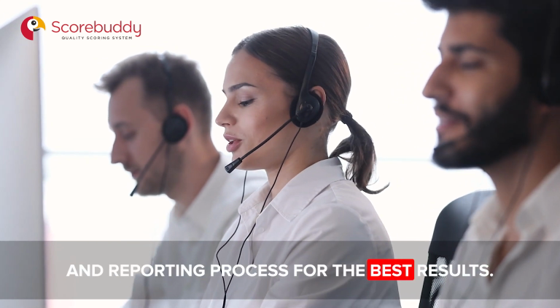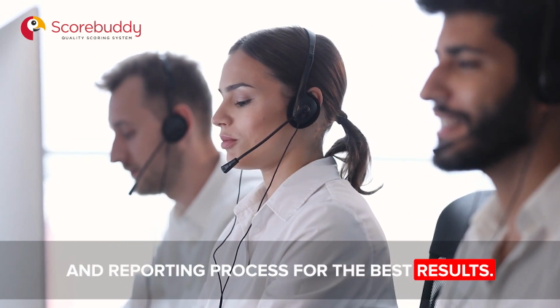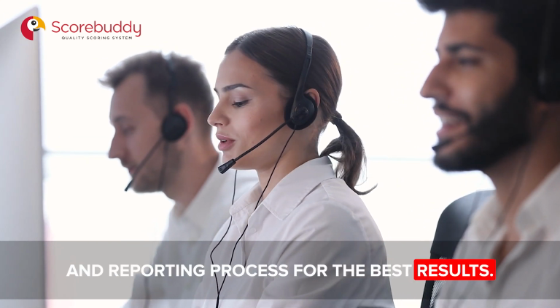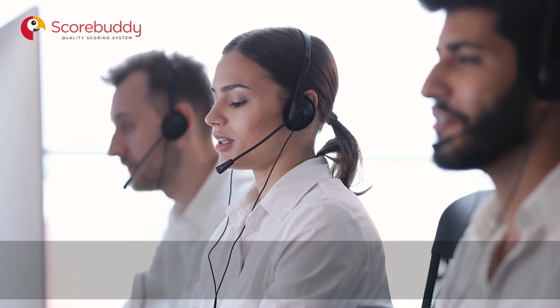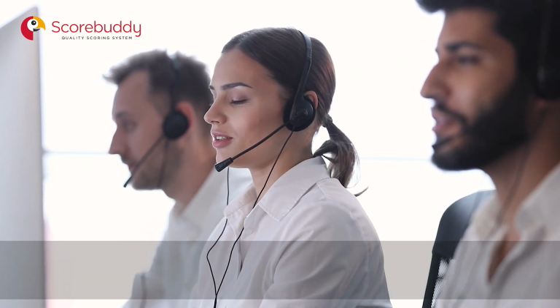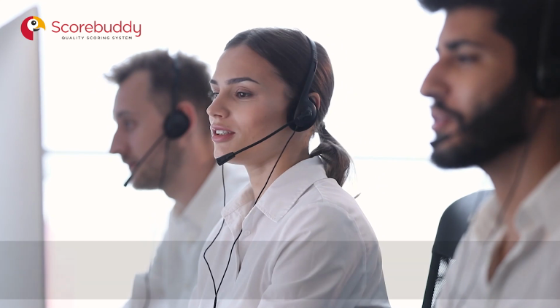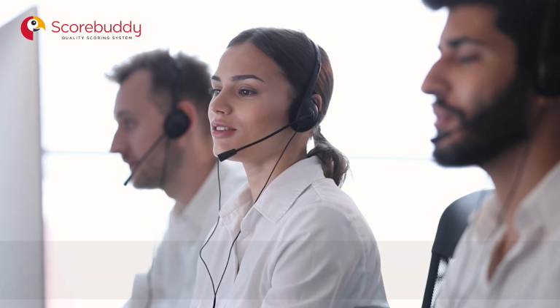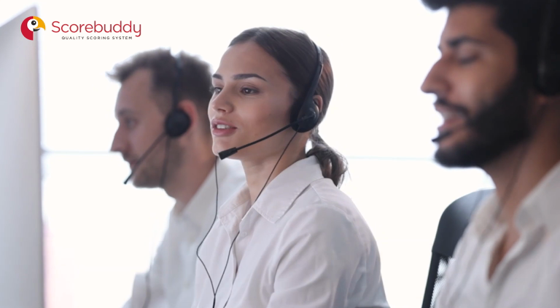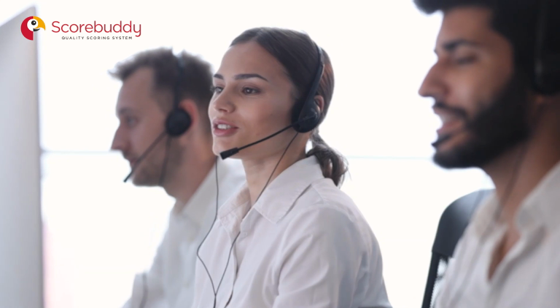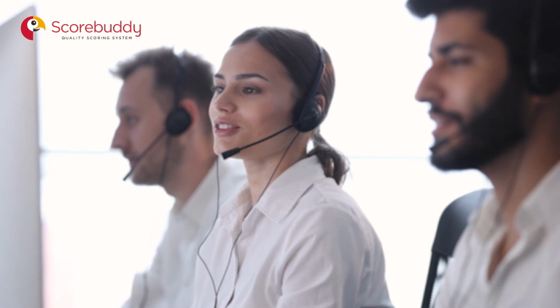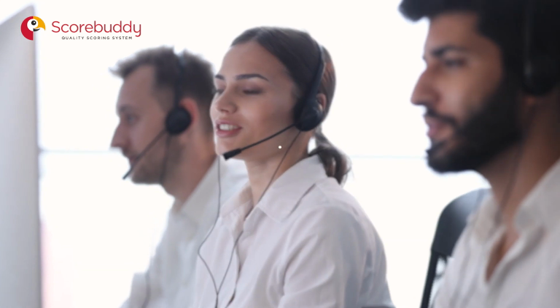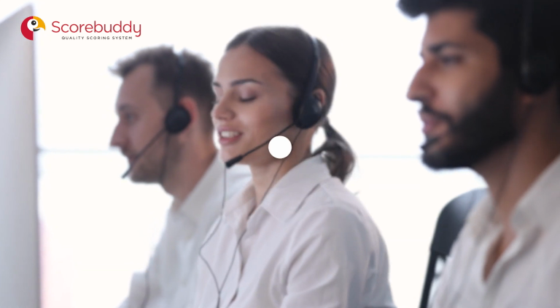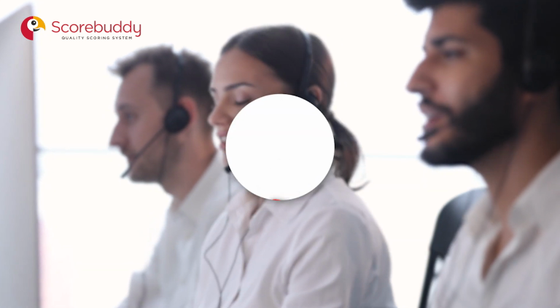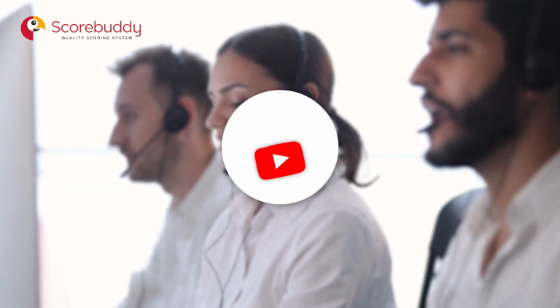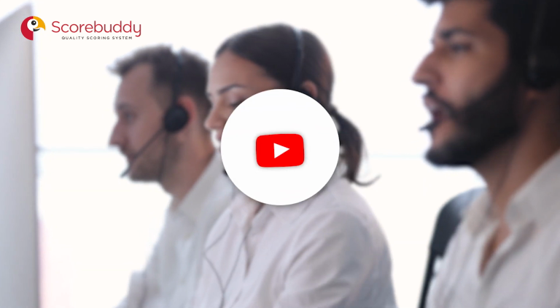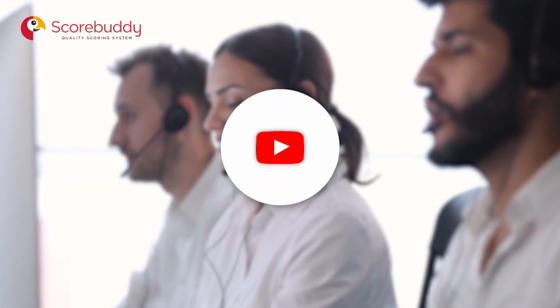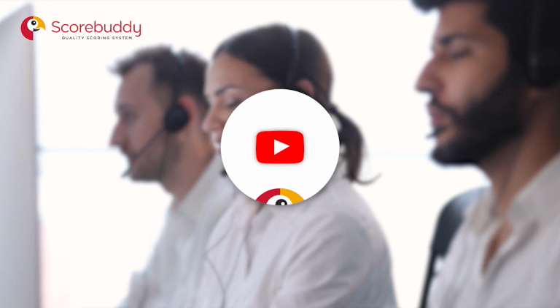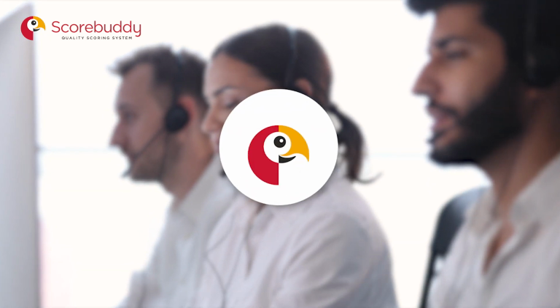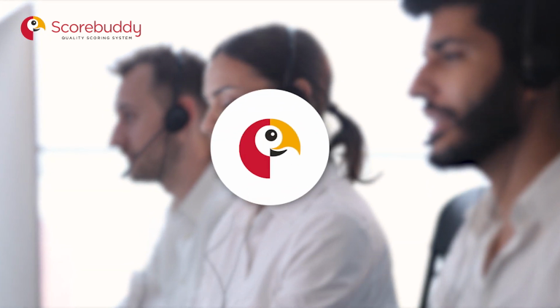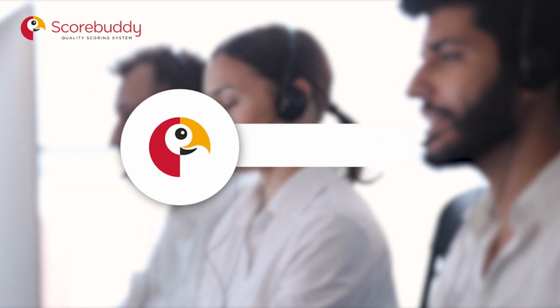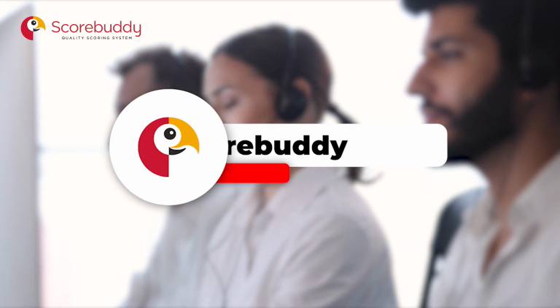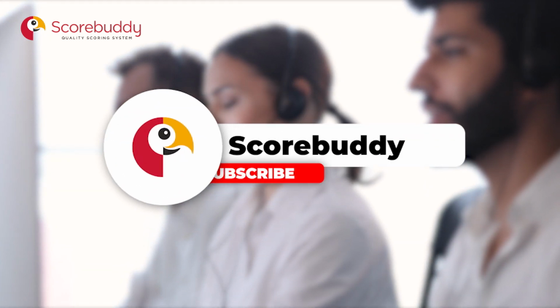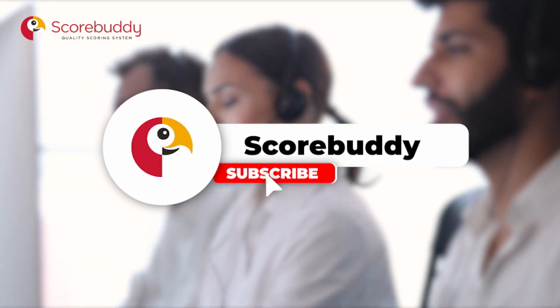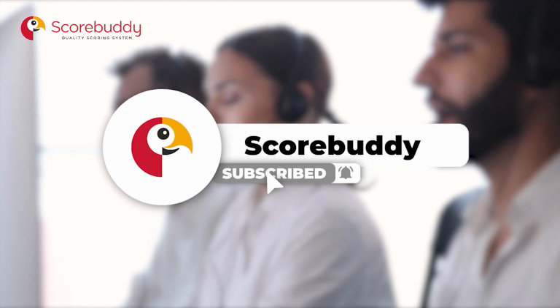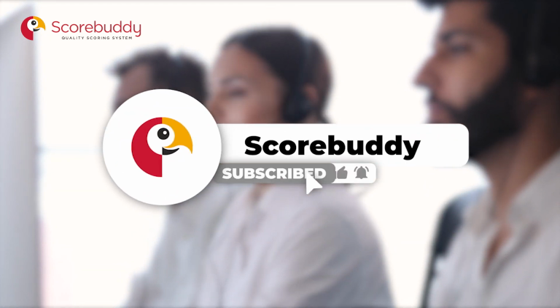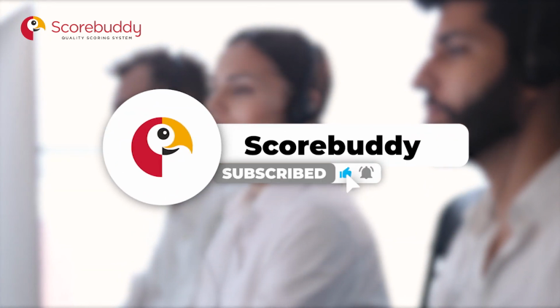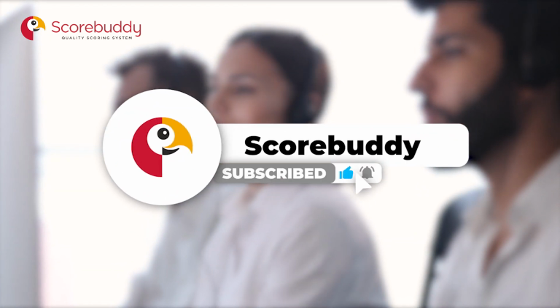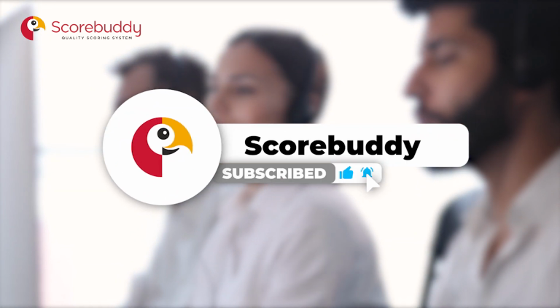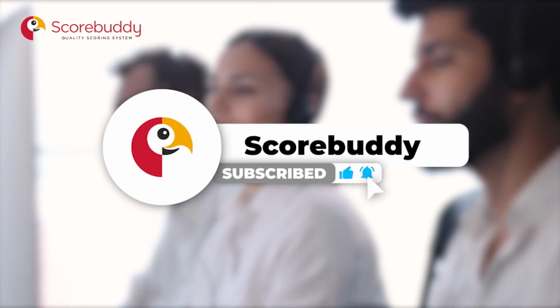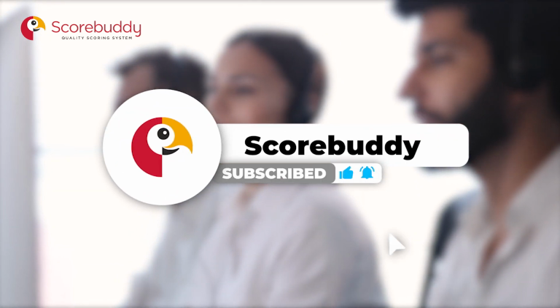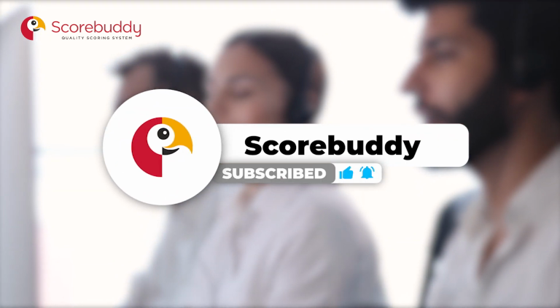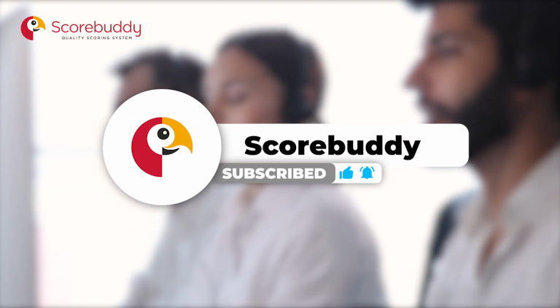Subscribe to the Scorebuddy YouTube channel to keep on top of the call center trends.